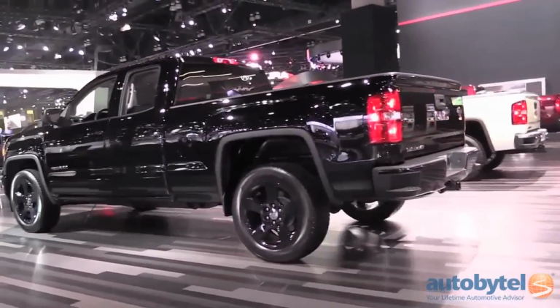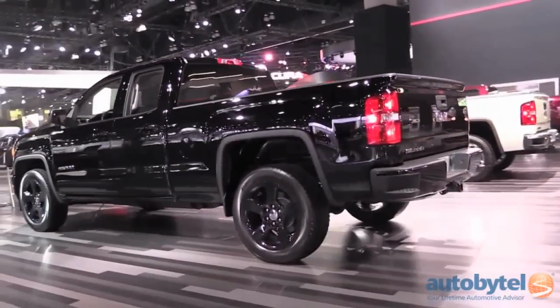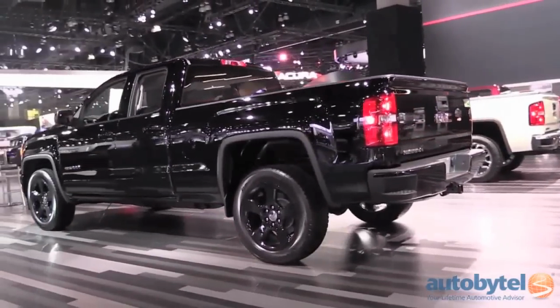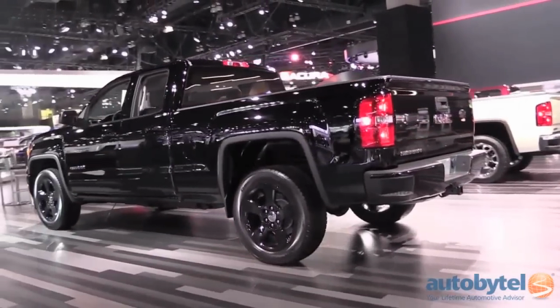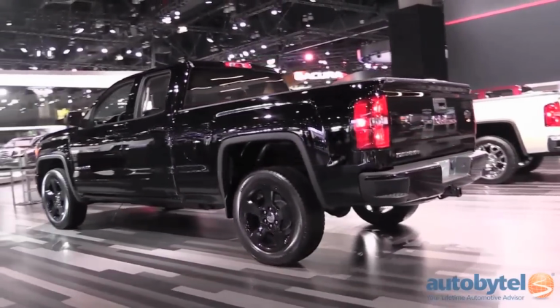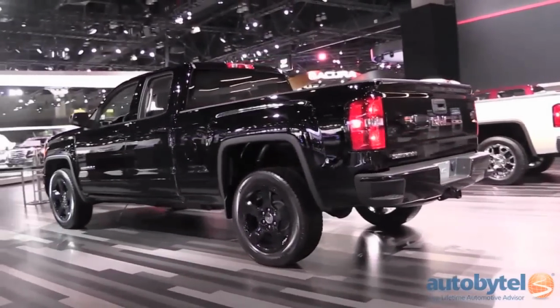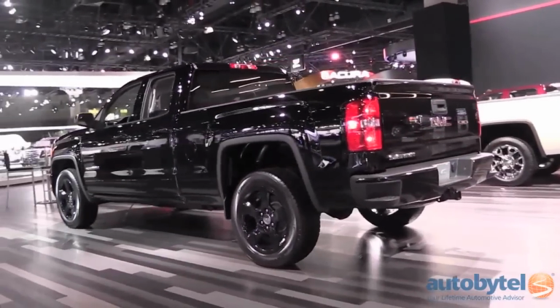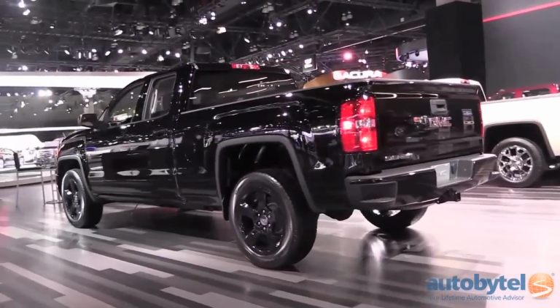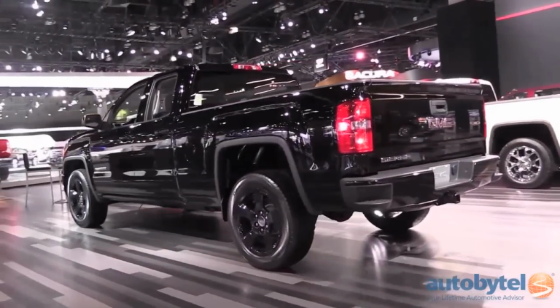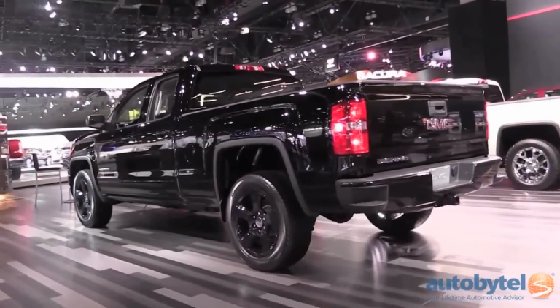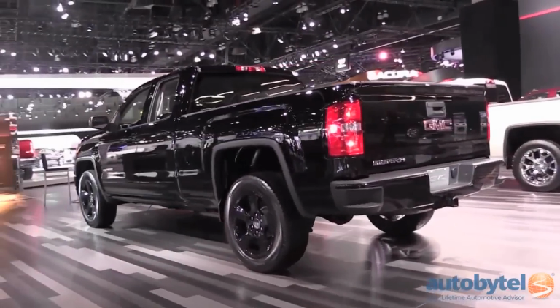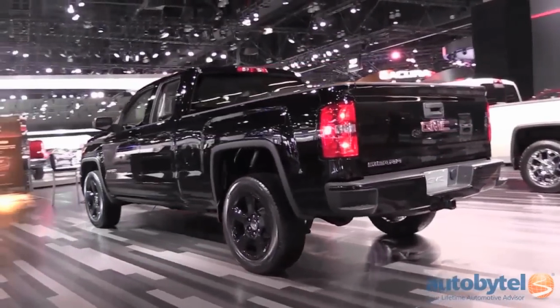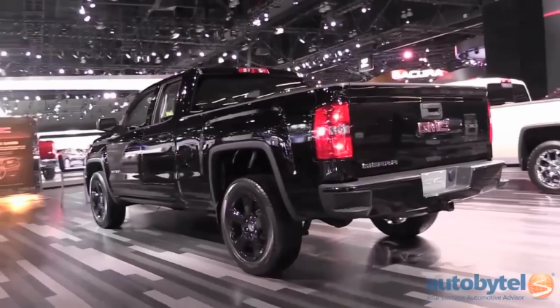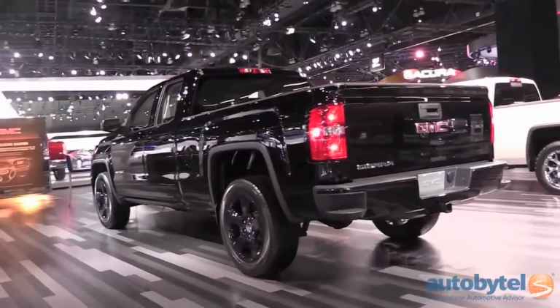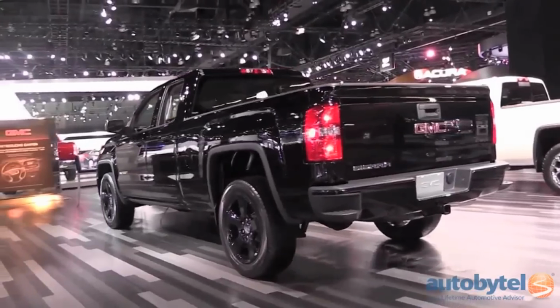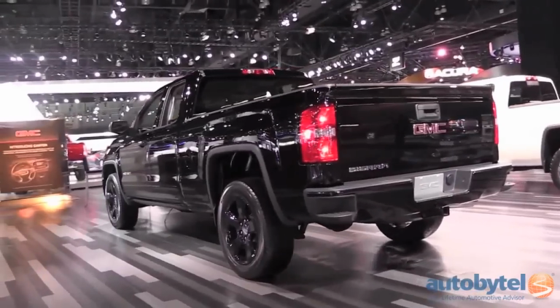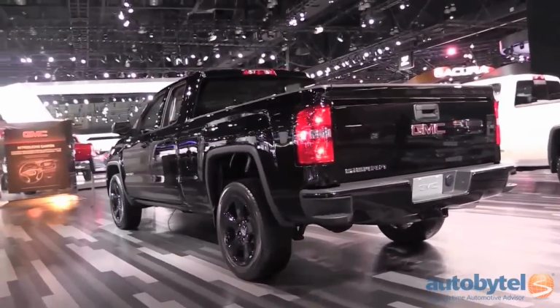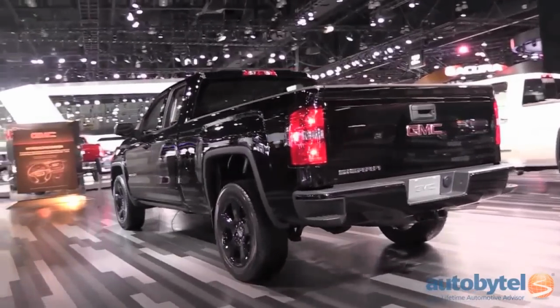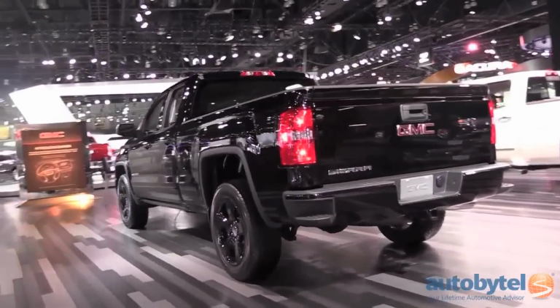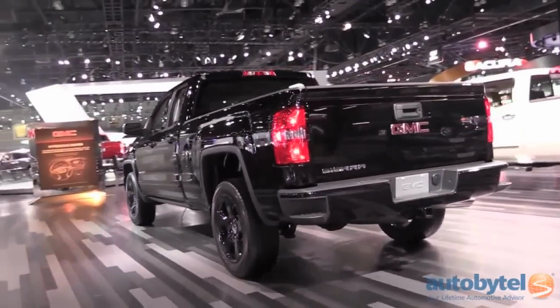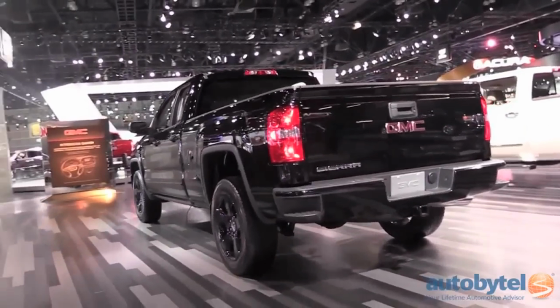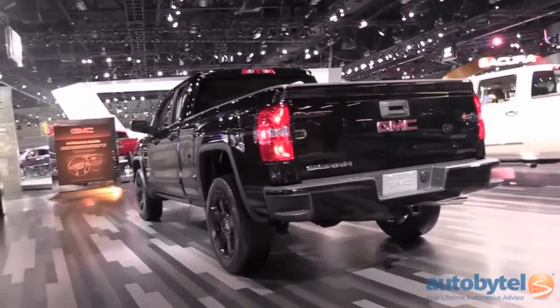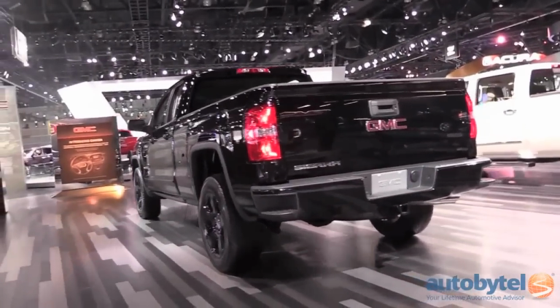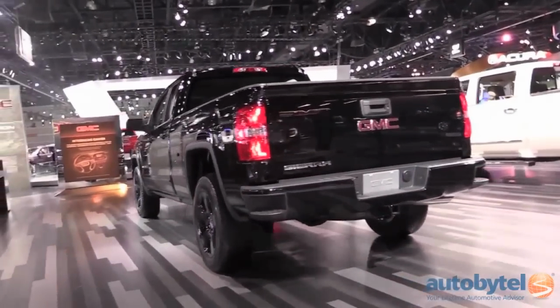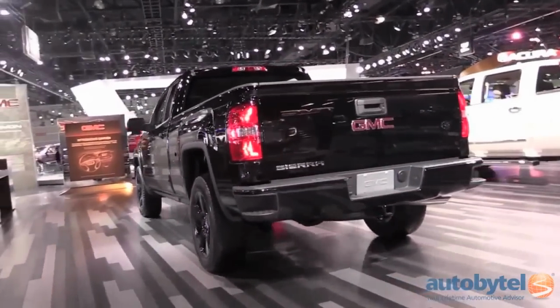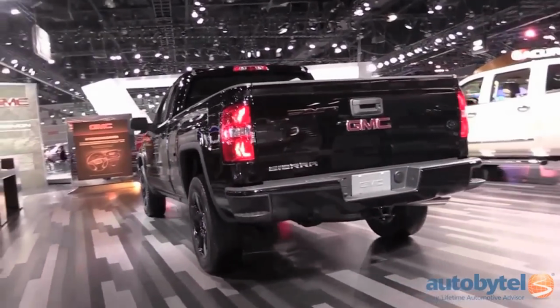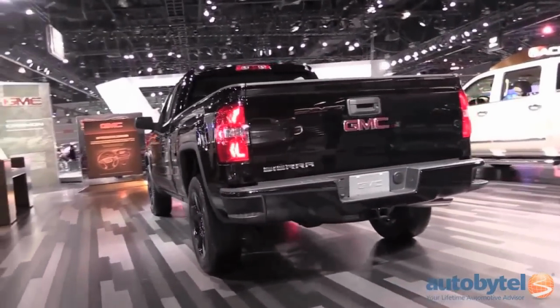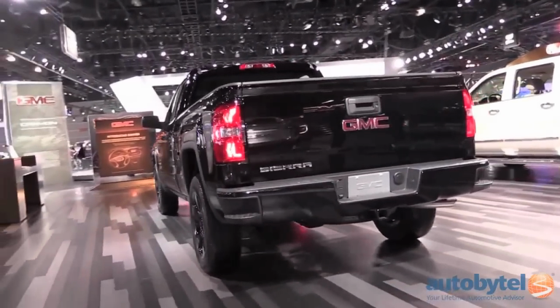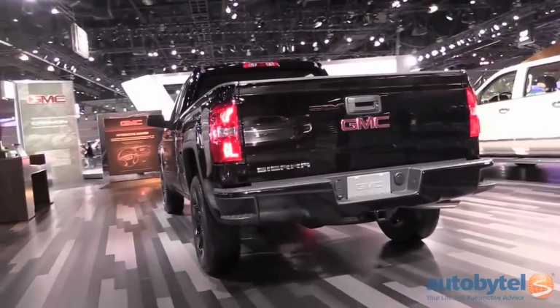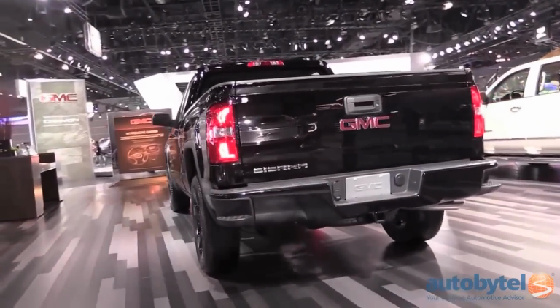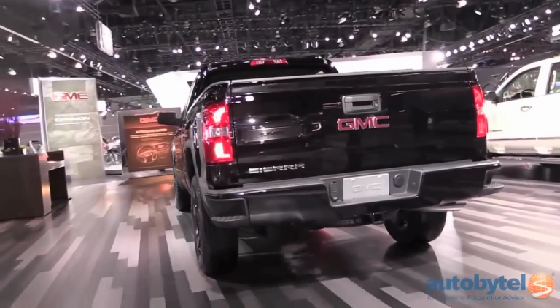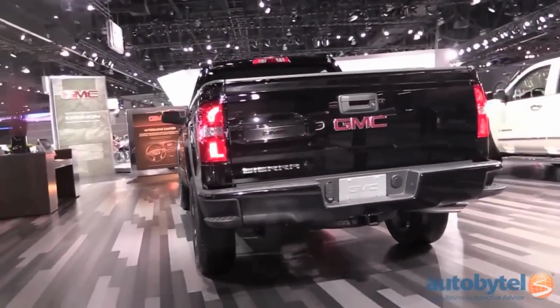However, the Sierra introduces the Denali luxury trim, which is unique to the brand, offering a significant upgrade in cabin quality plus premium styling for the truck's sheet metal.